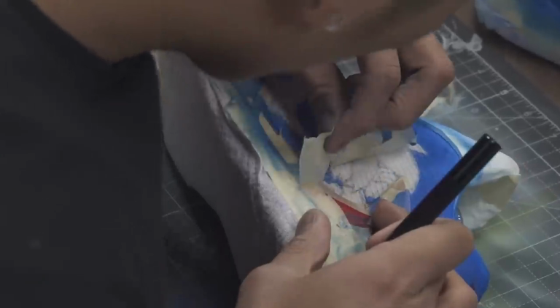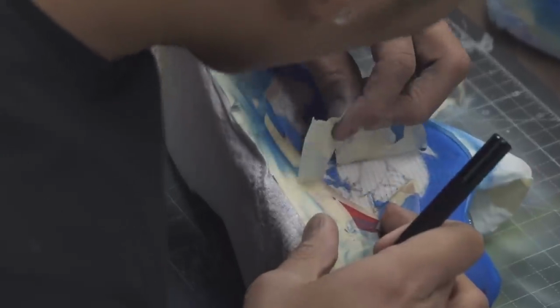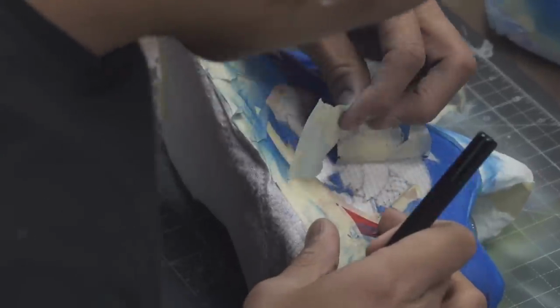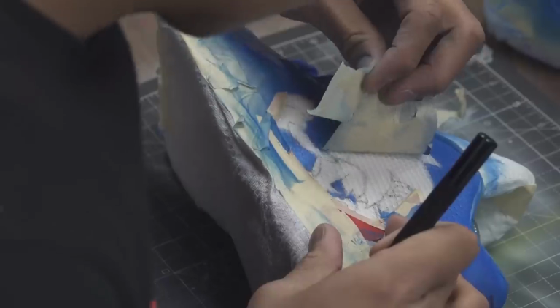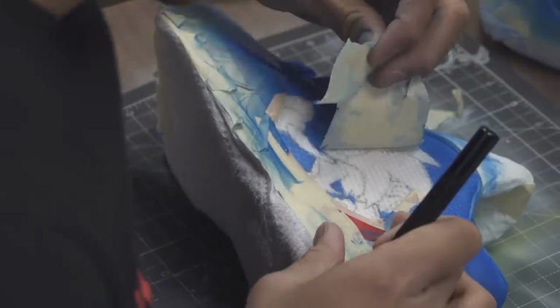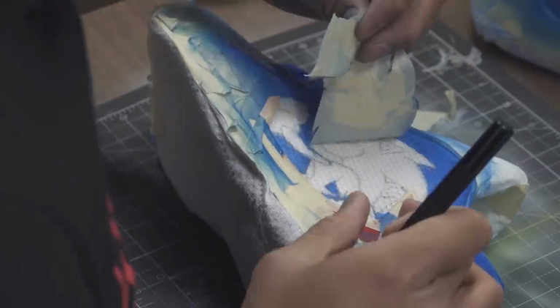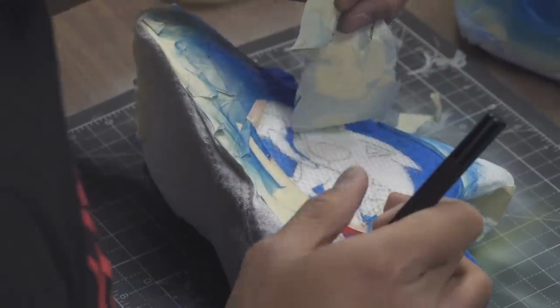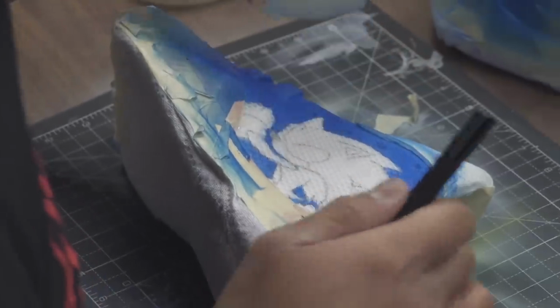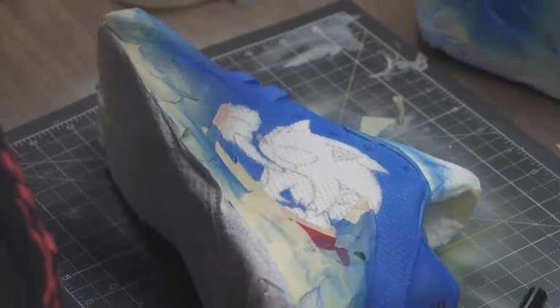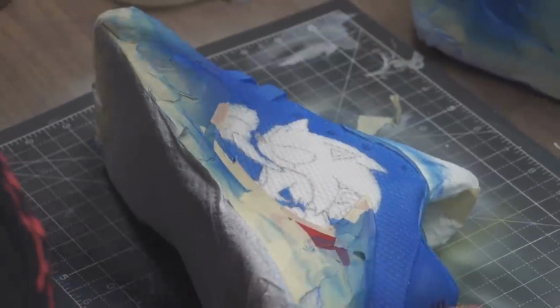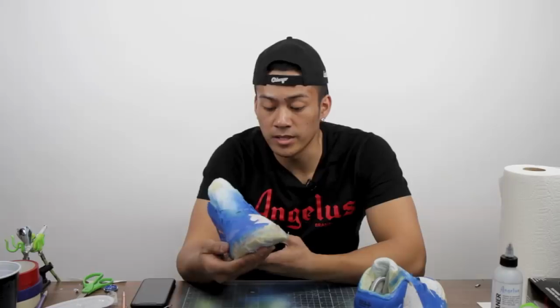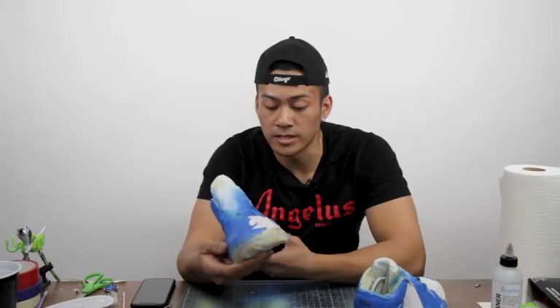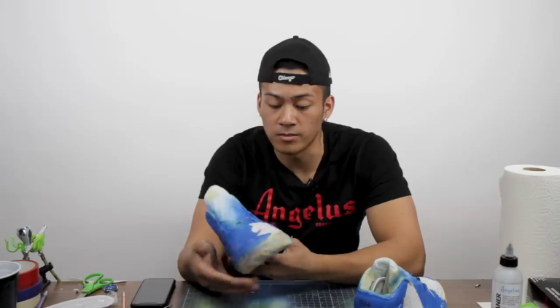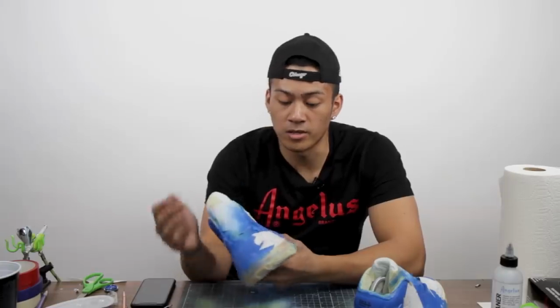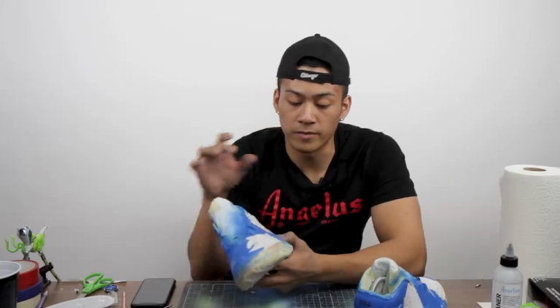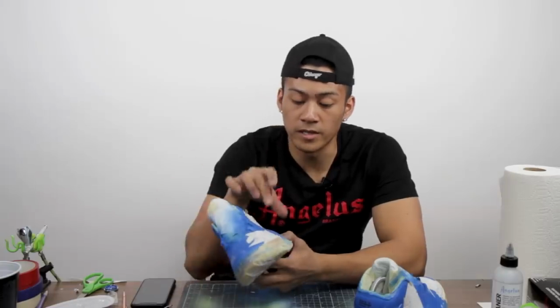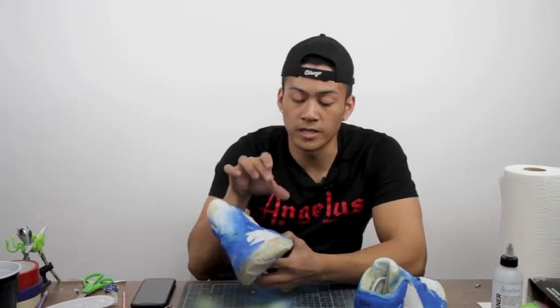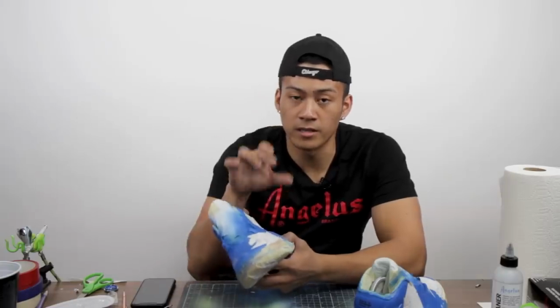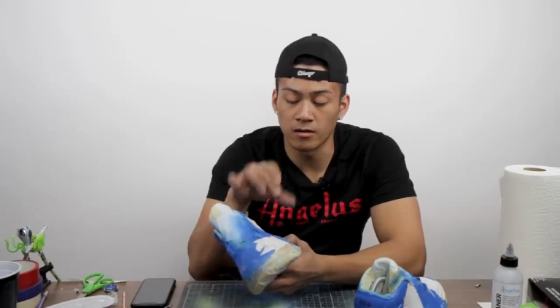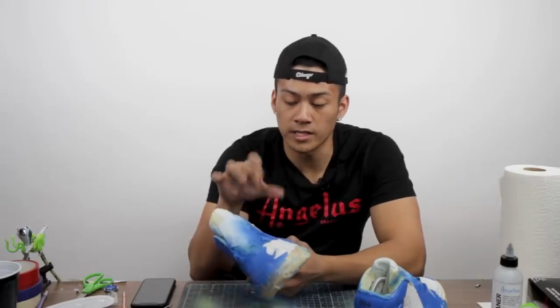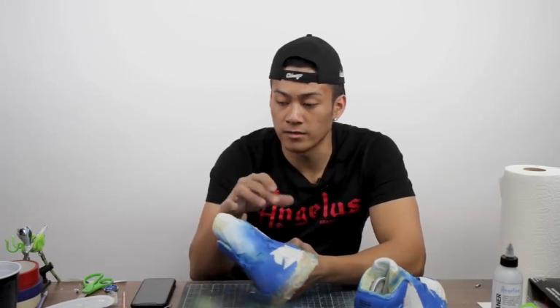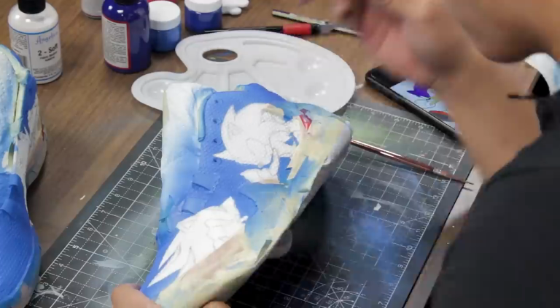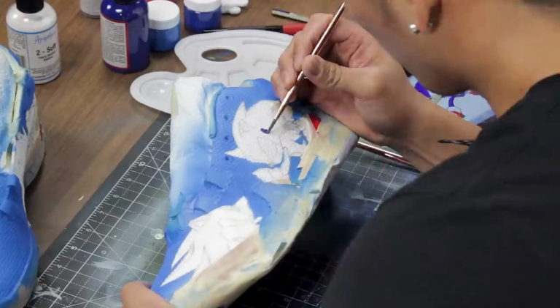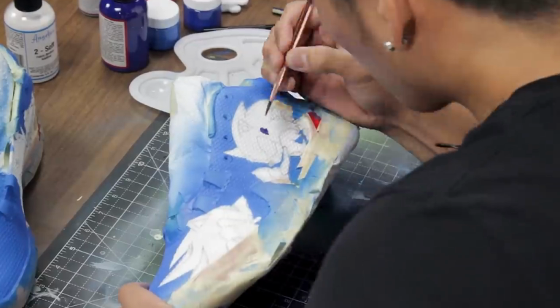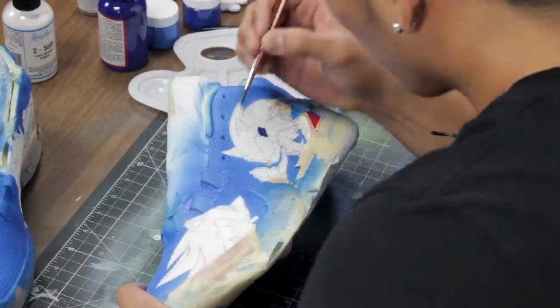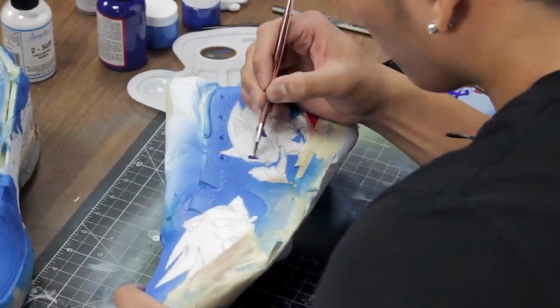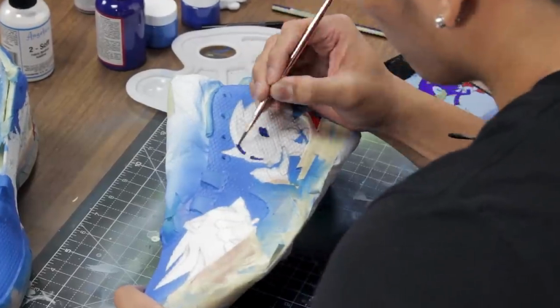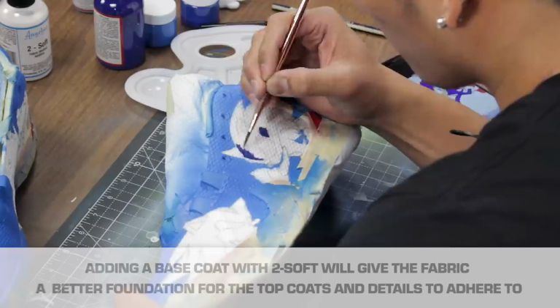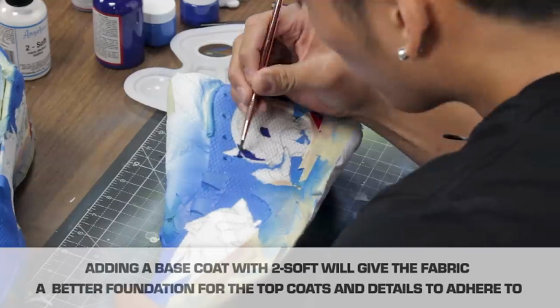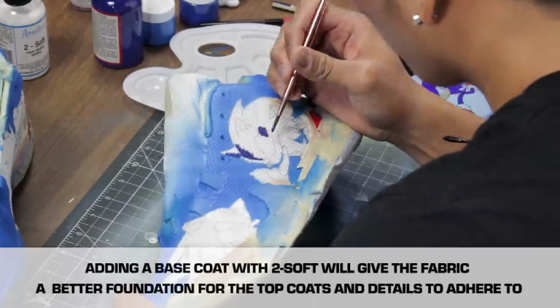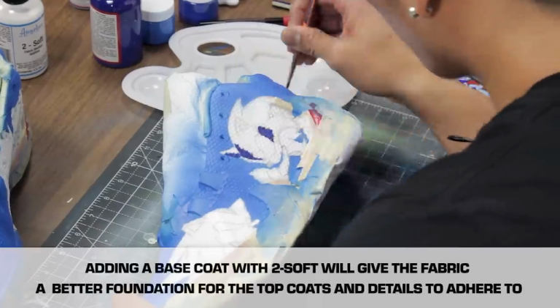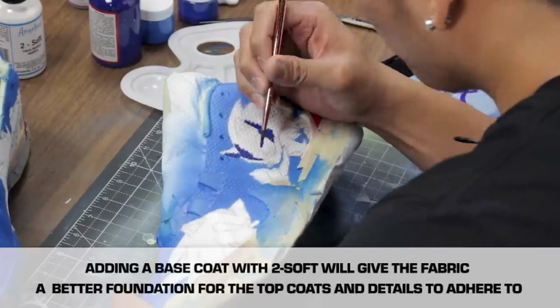Right now what we're going to be doing is we're going to be filling in all these characters with the paint and Too Soft.